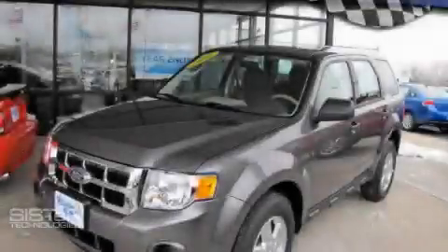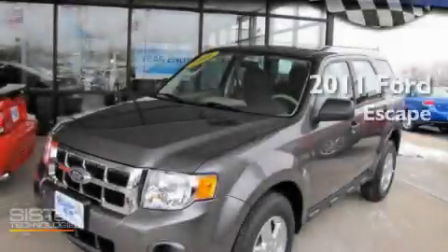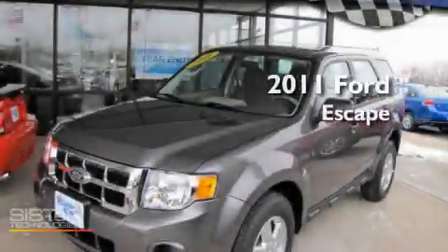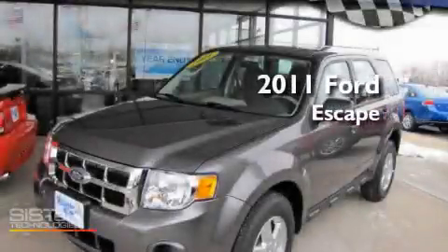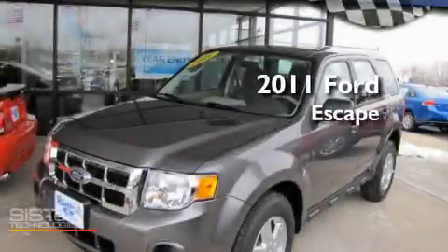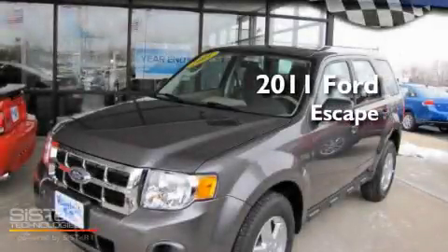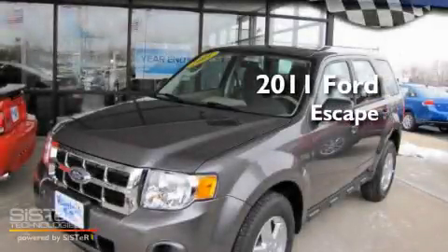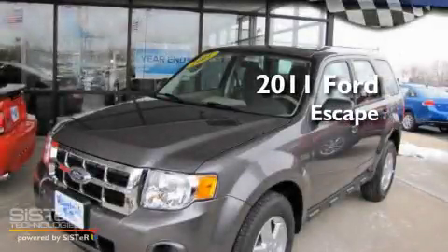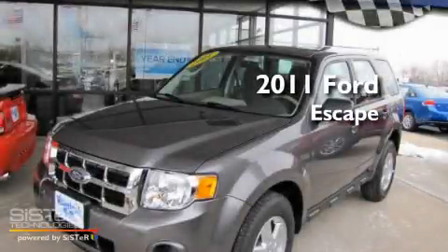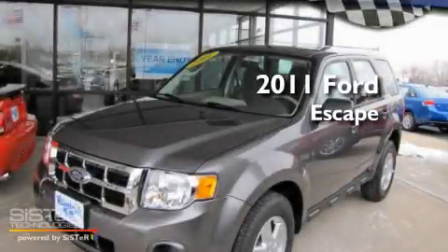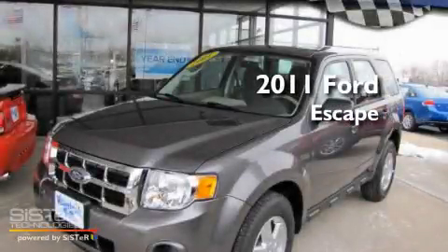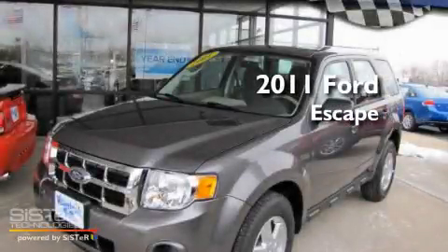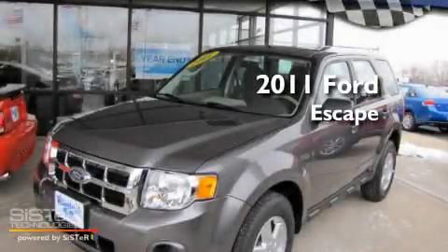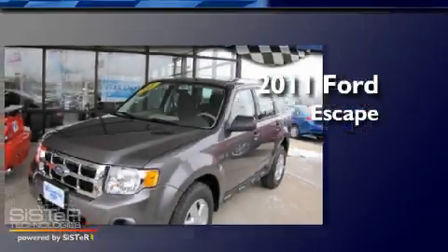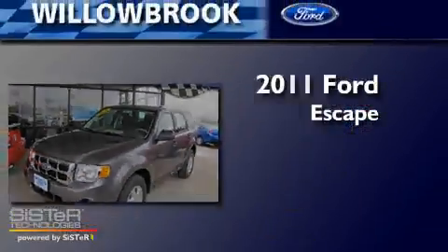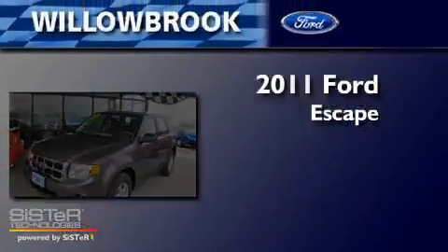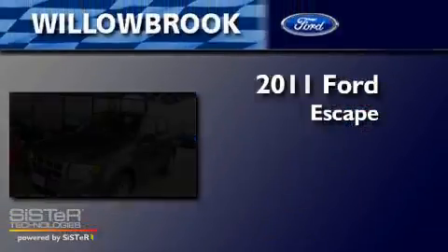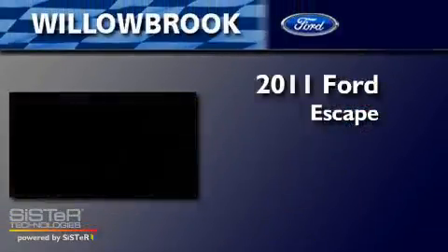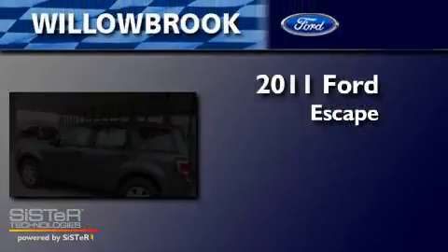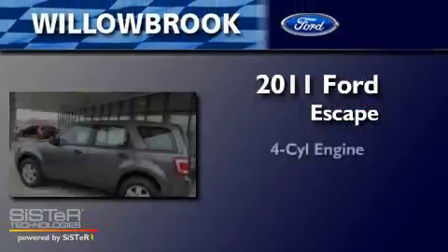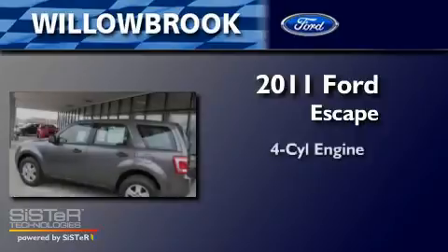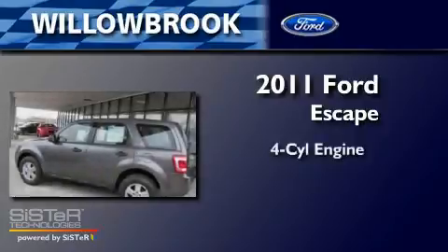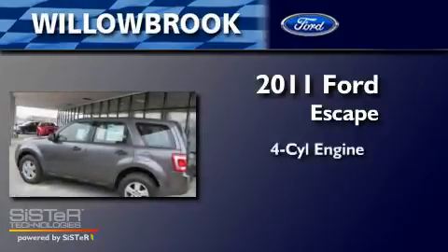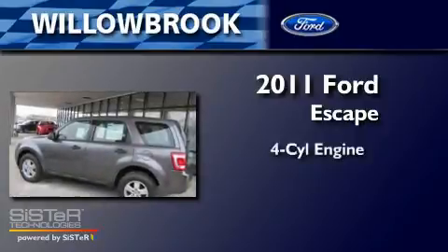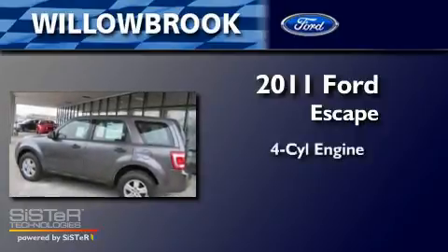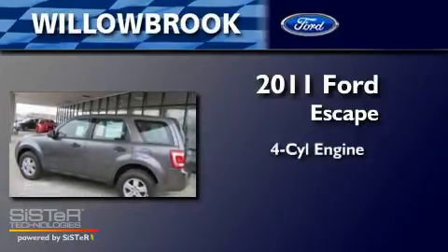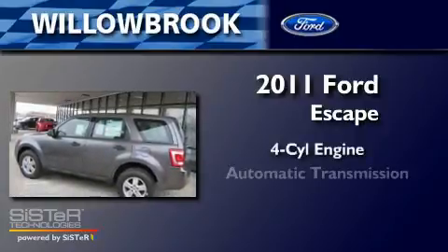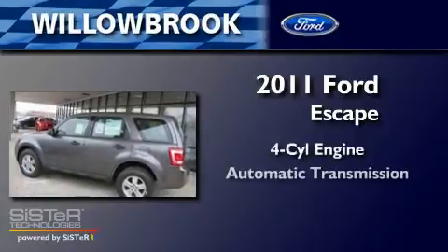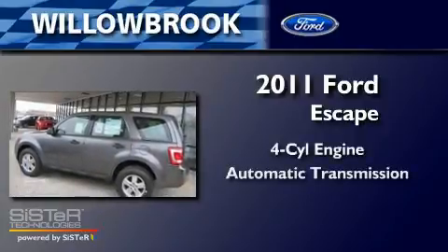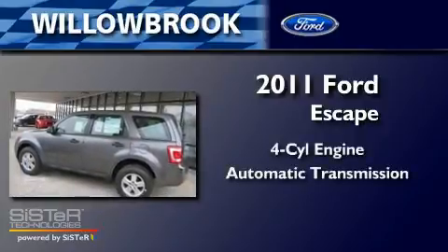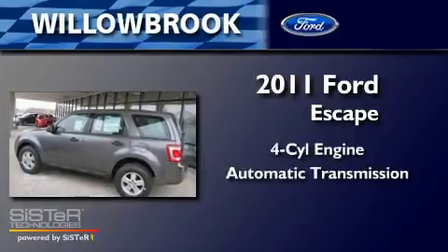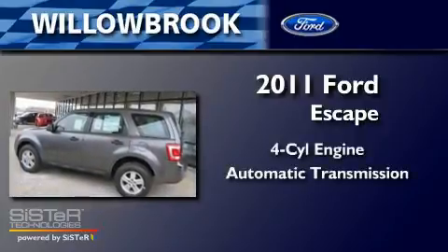This is a brand new 2011 Ford Escape. It has a four-cylinder engine and an automatic transmission.